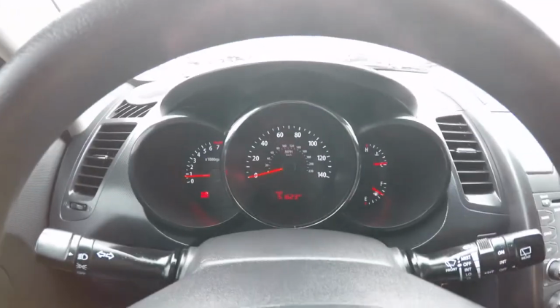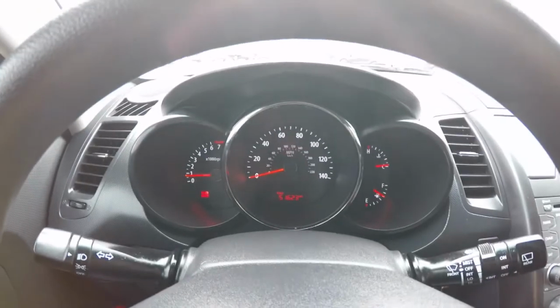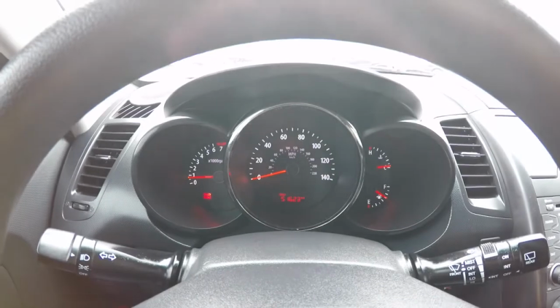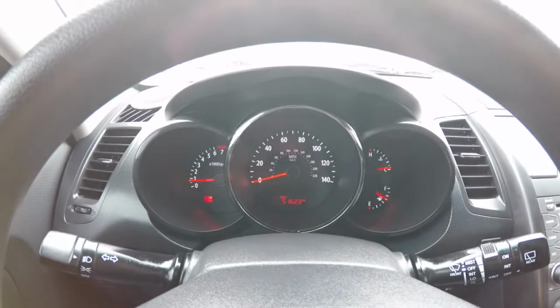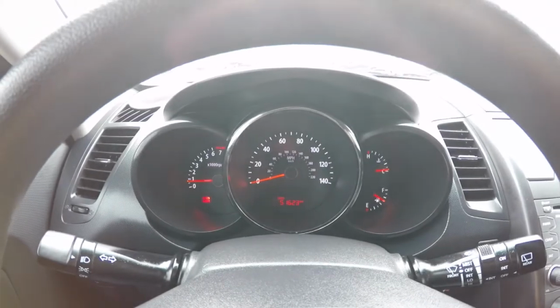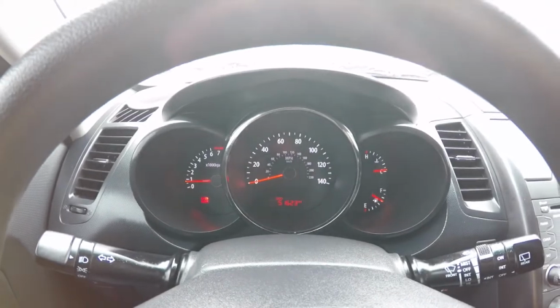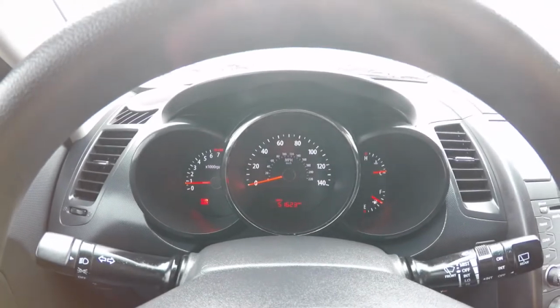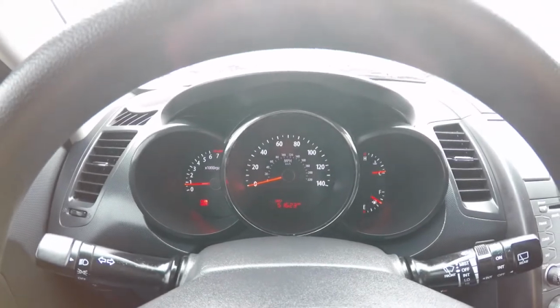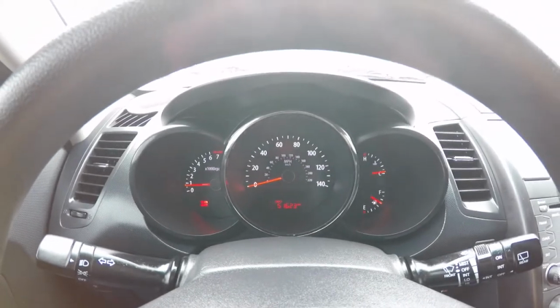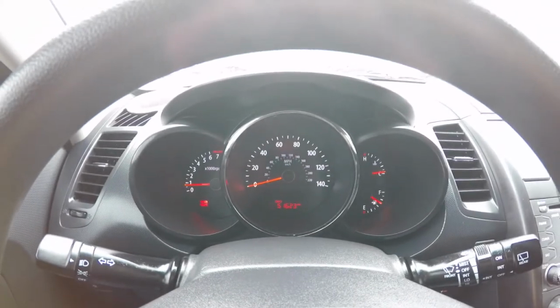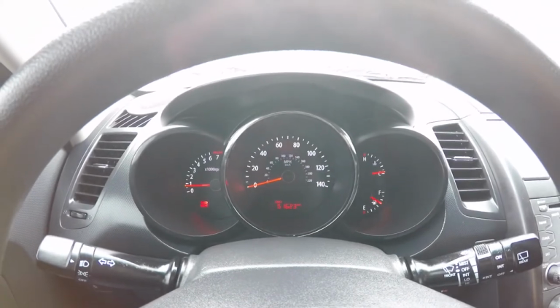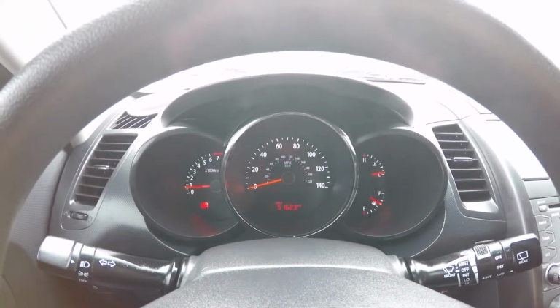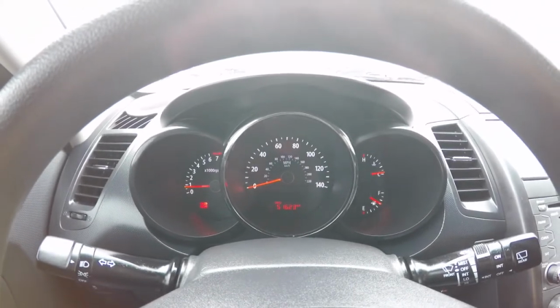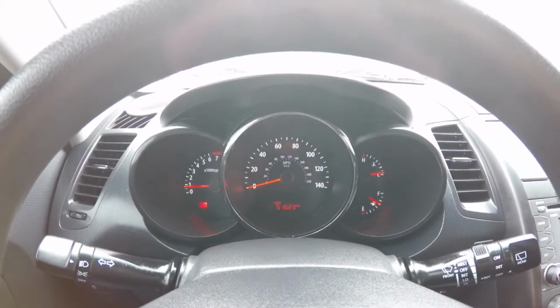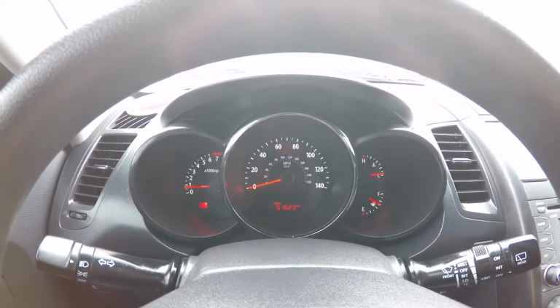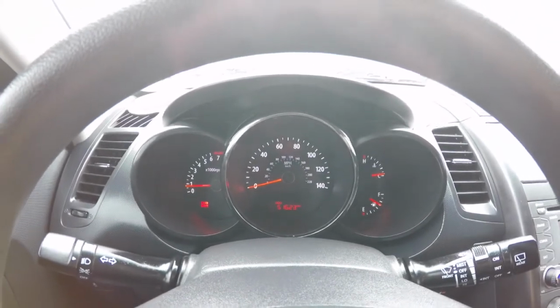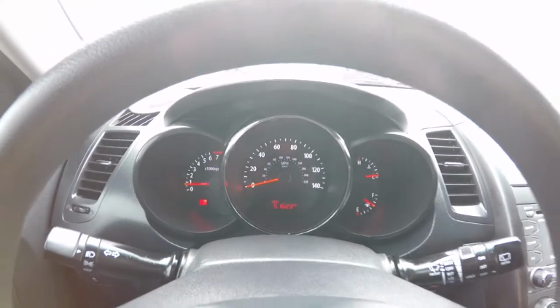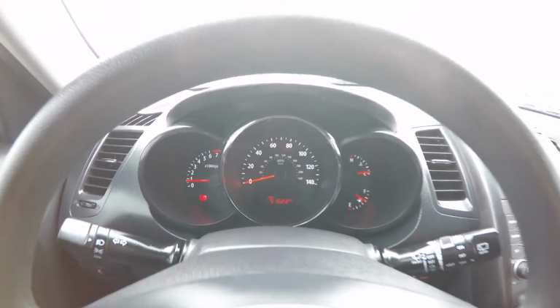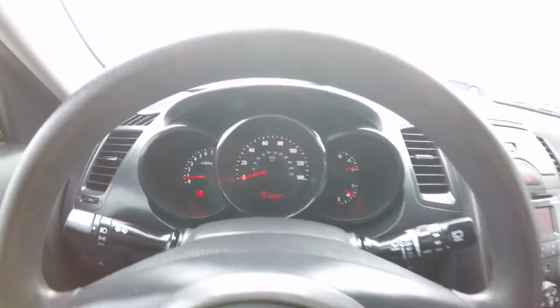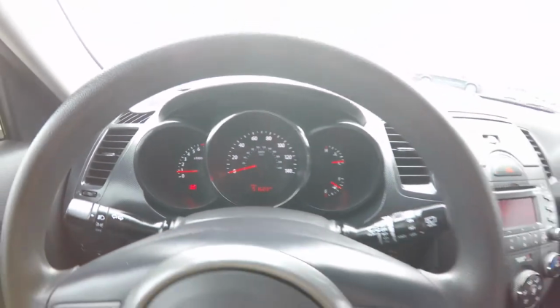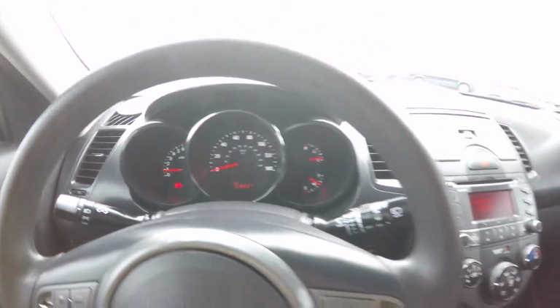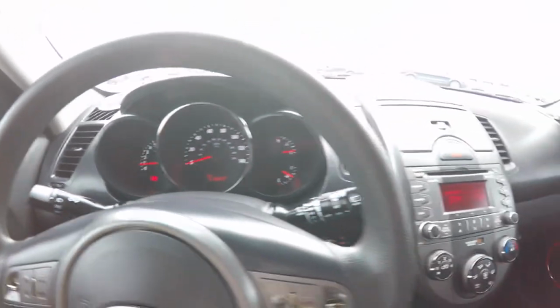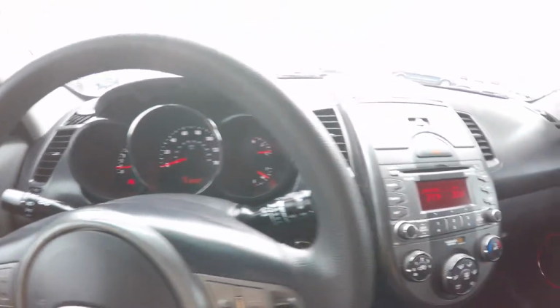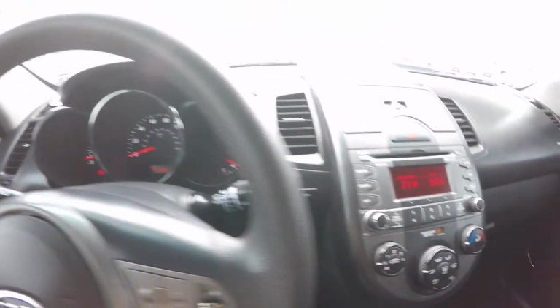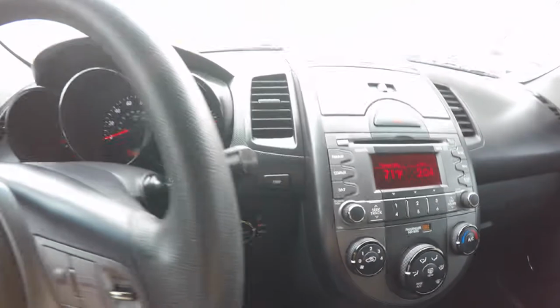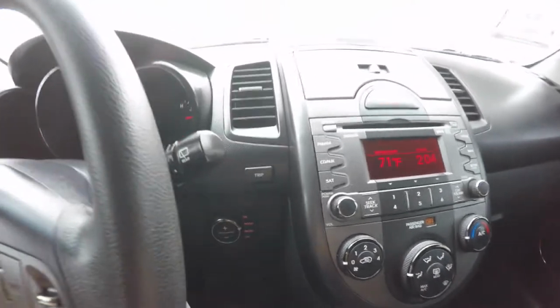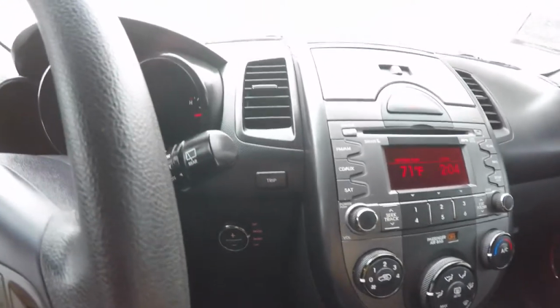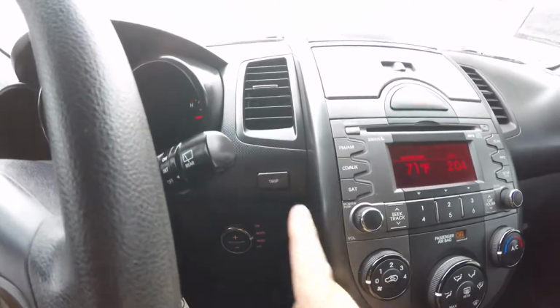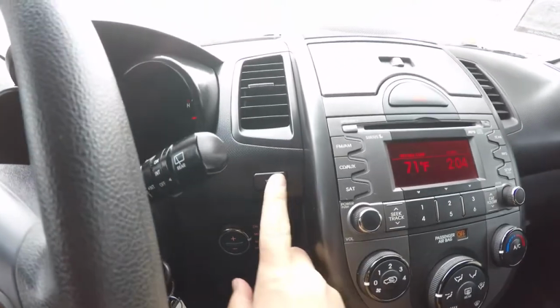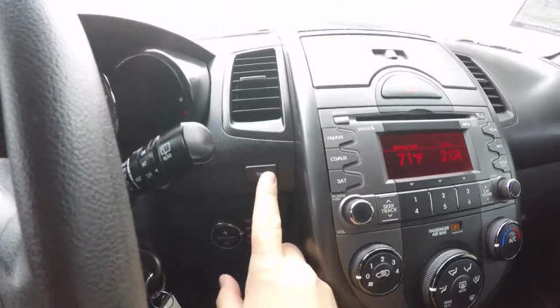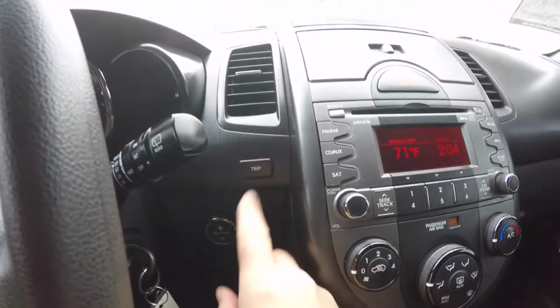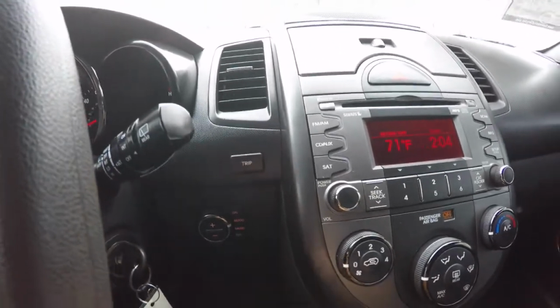This vehicle currently has 51,623 miles on it. Moving down, you have your trip computer button.